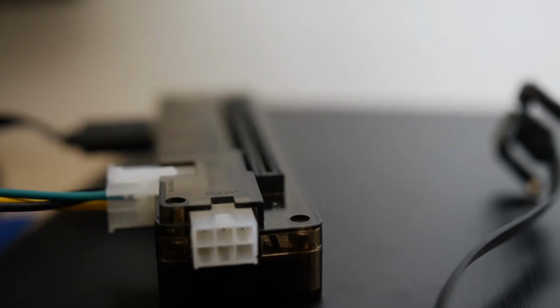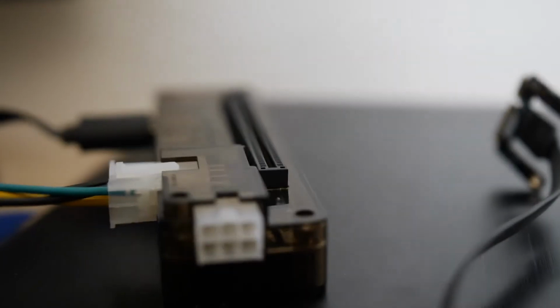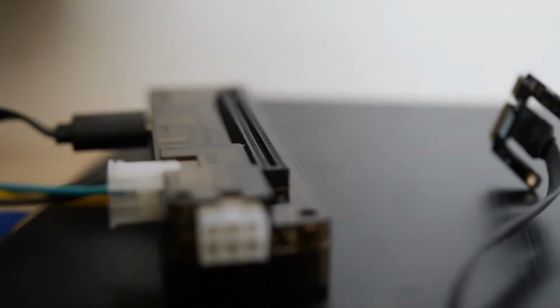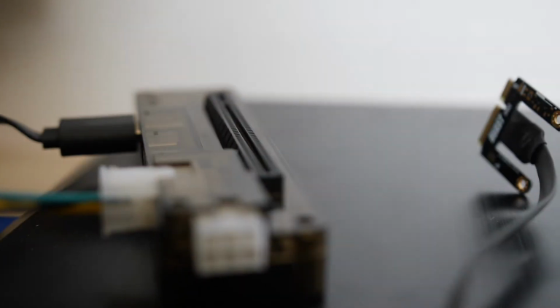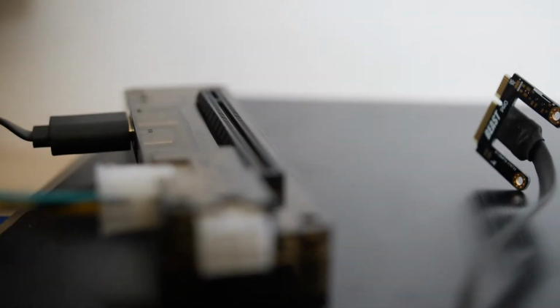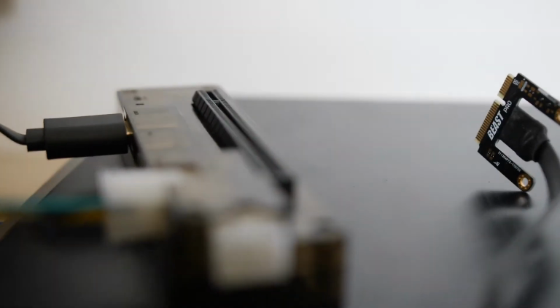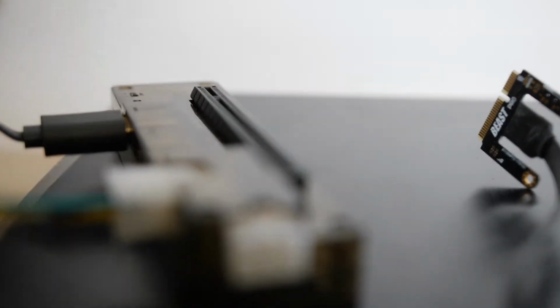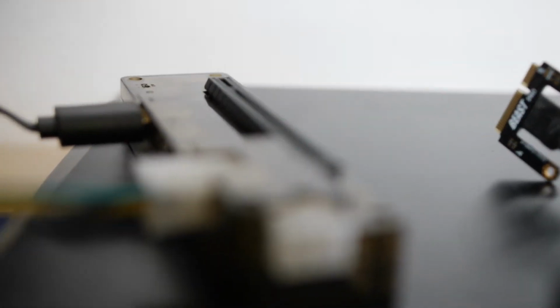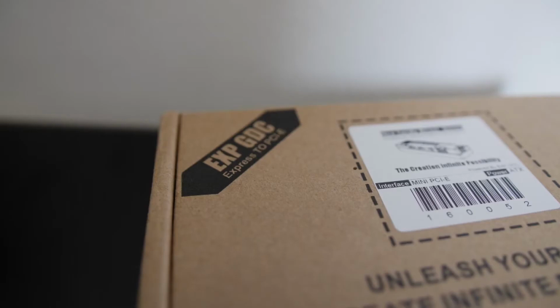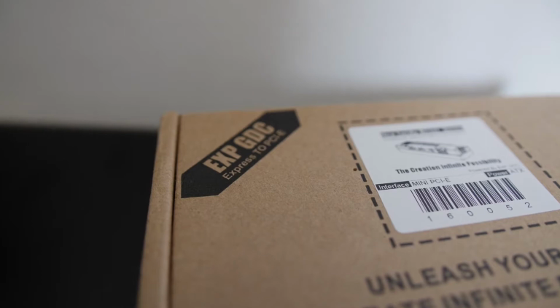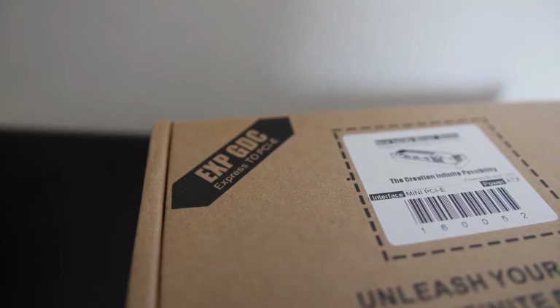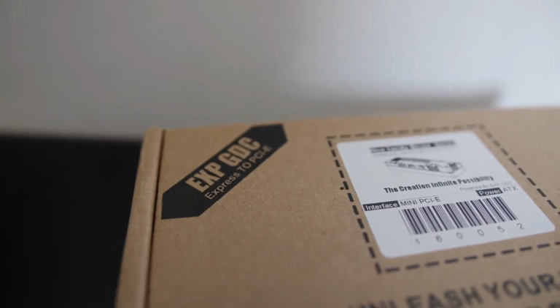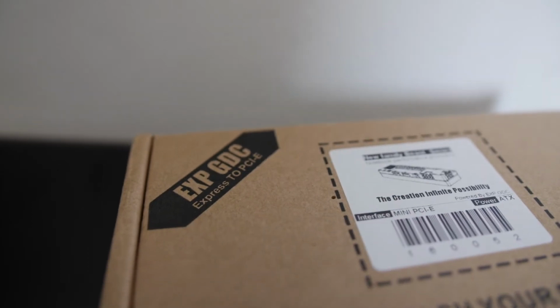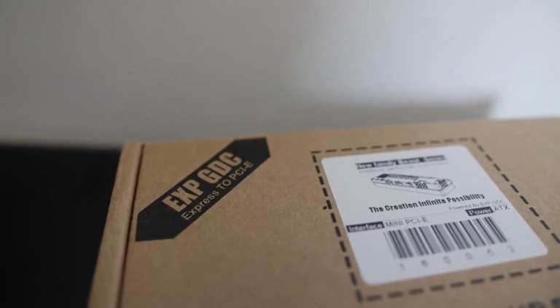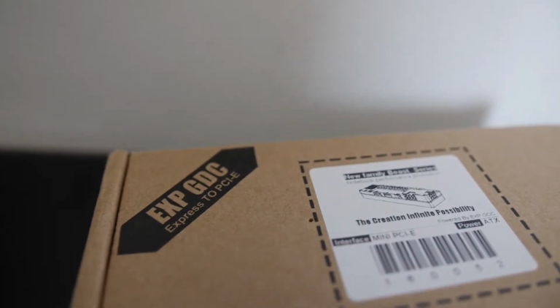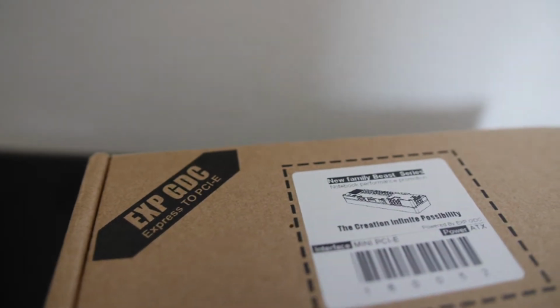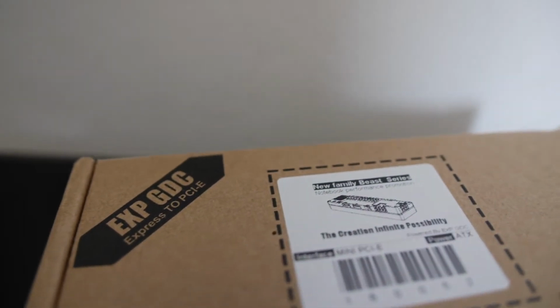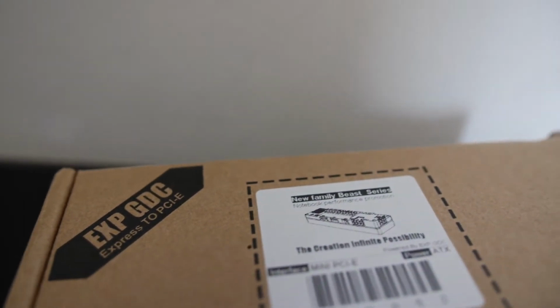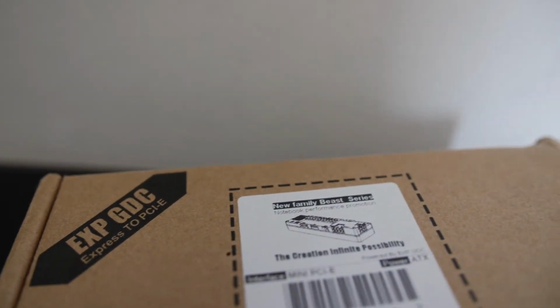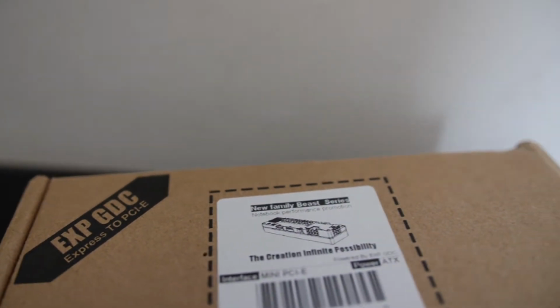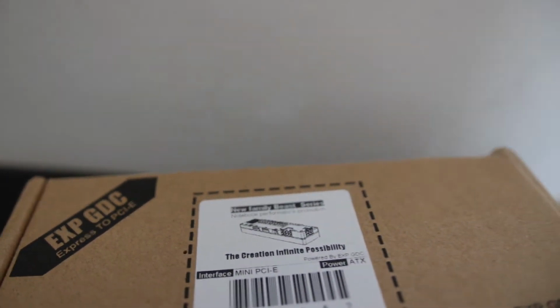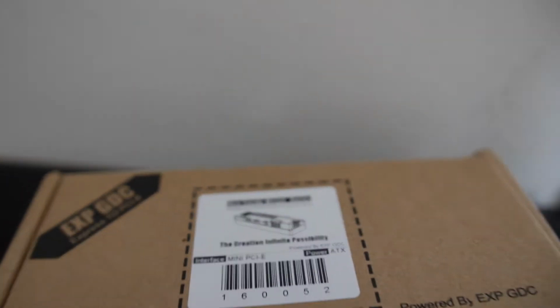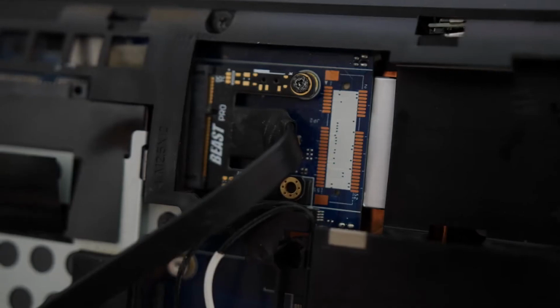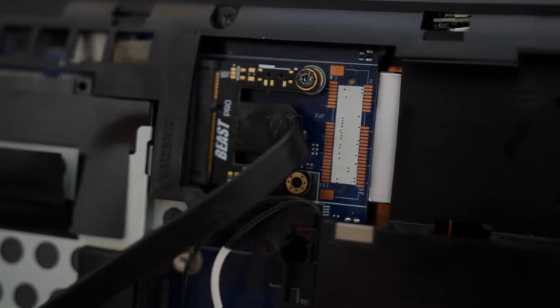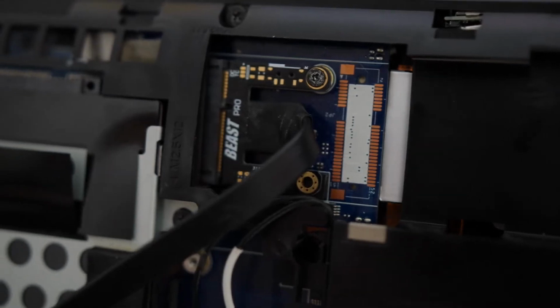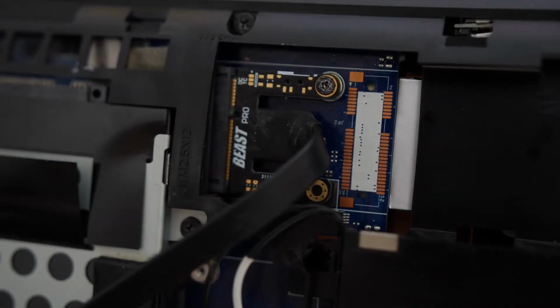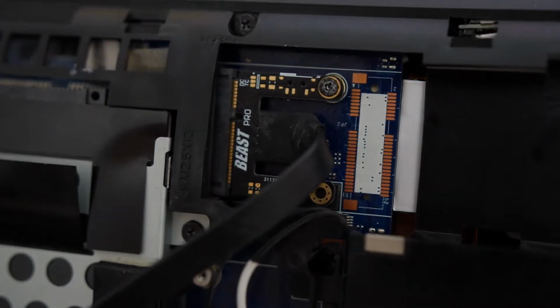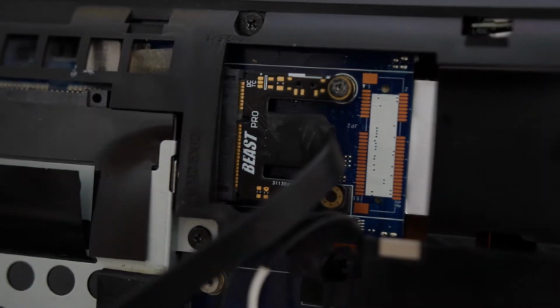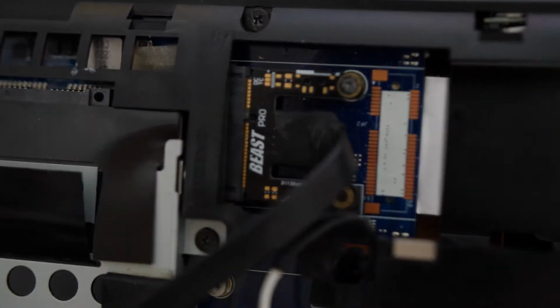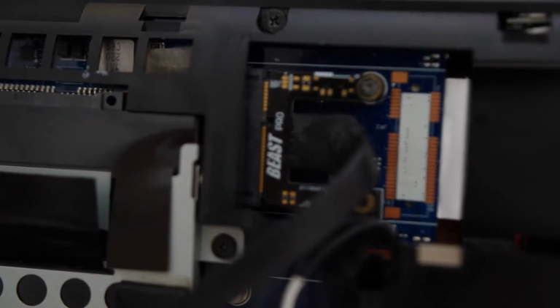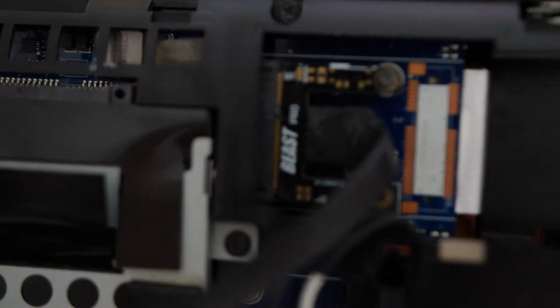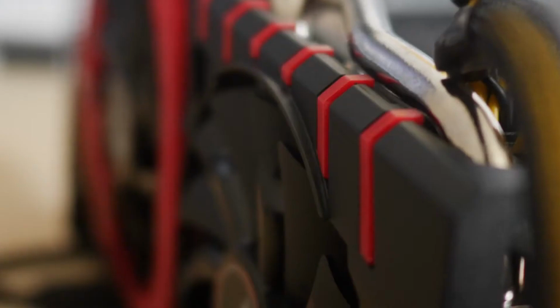Now what it is, it's a device that allows you to install a graphics card — an external desktop graphics card — onto your laptop computer.